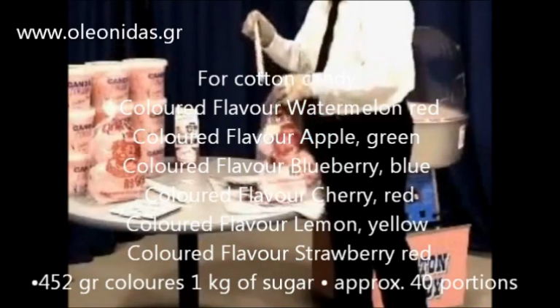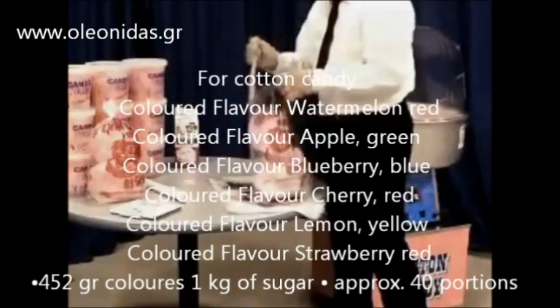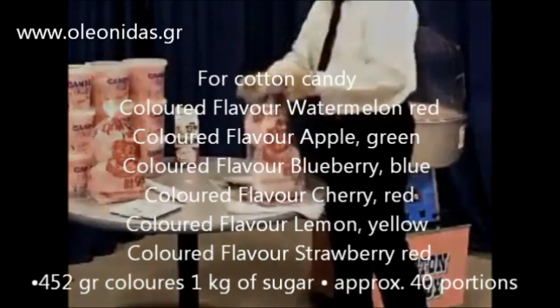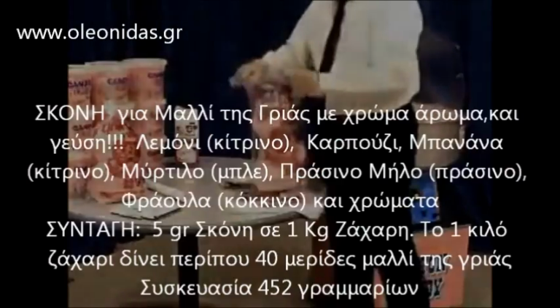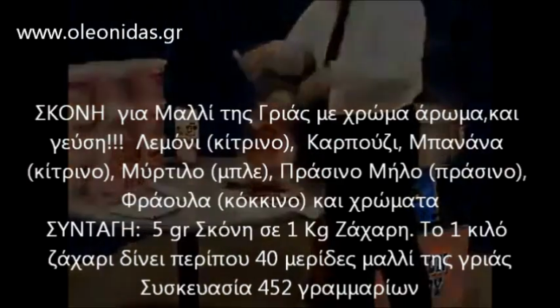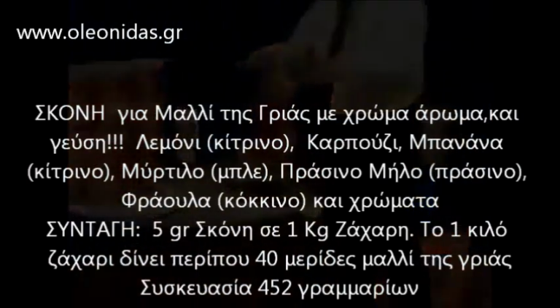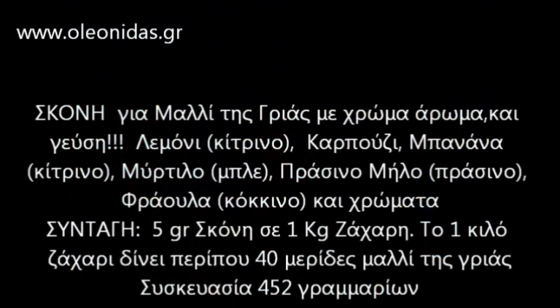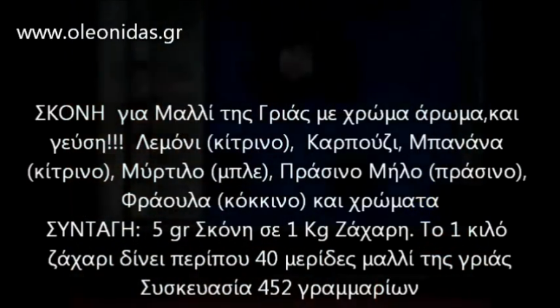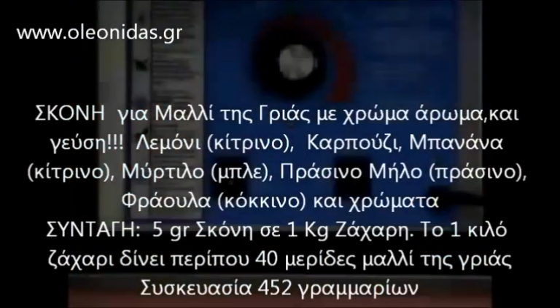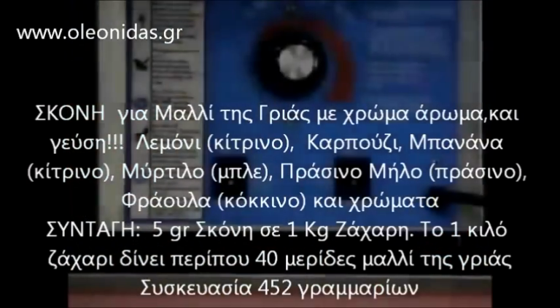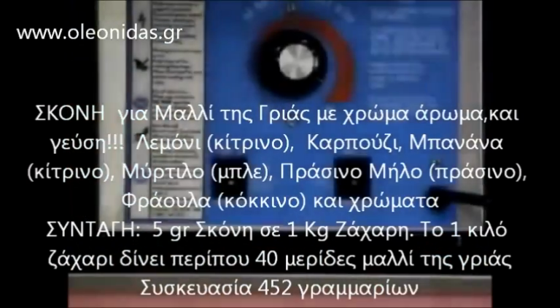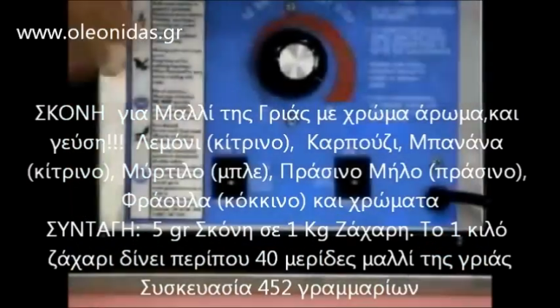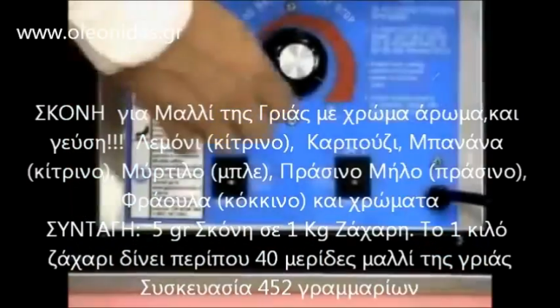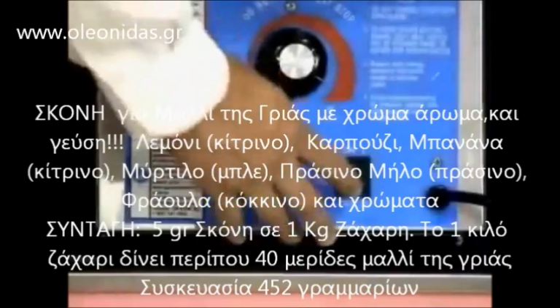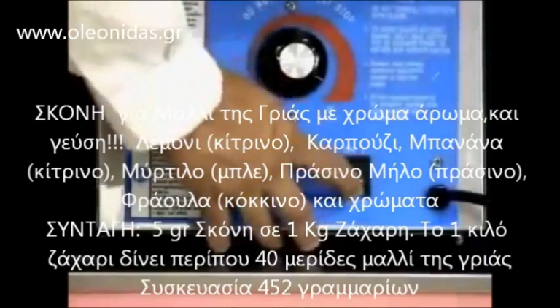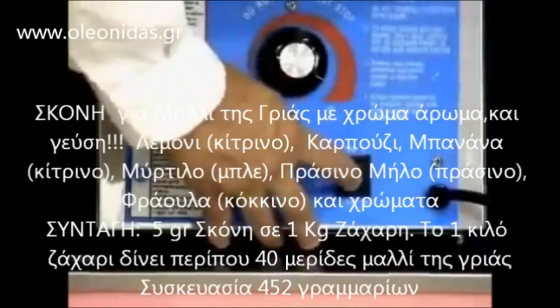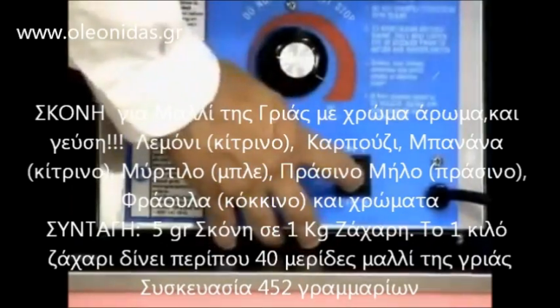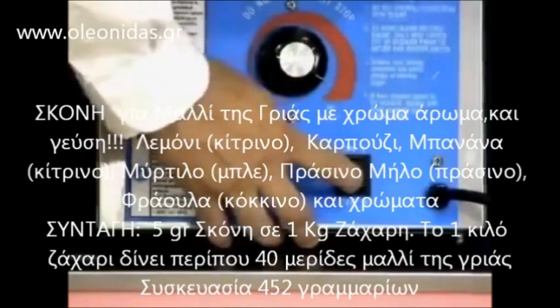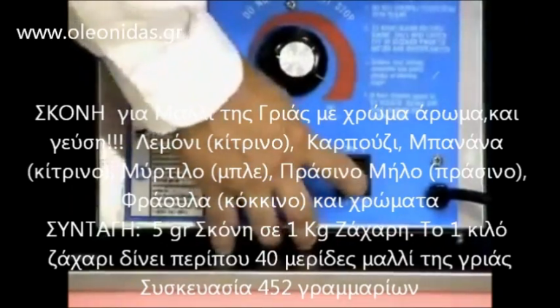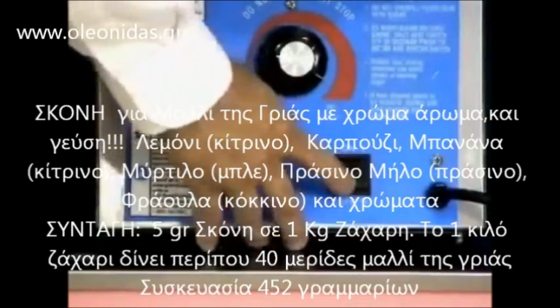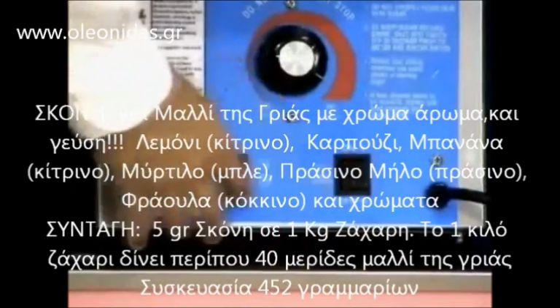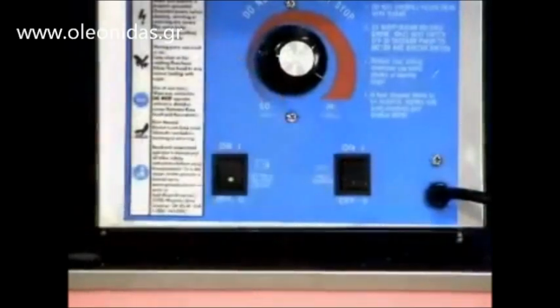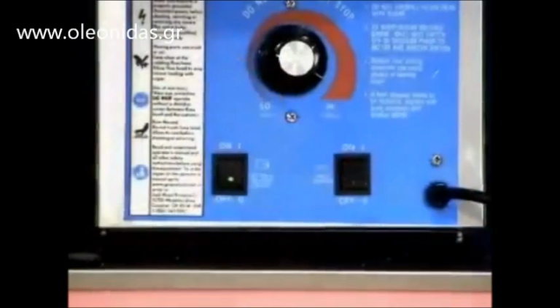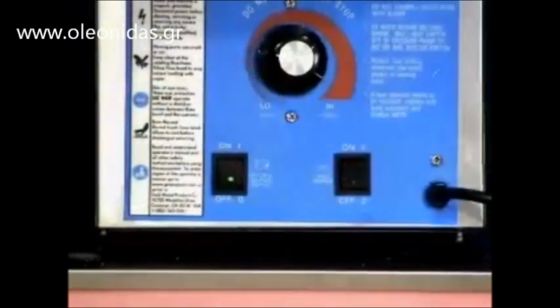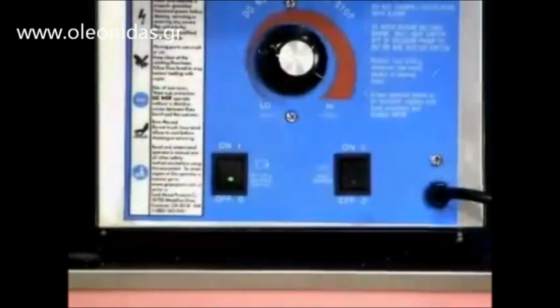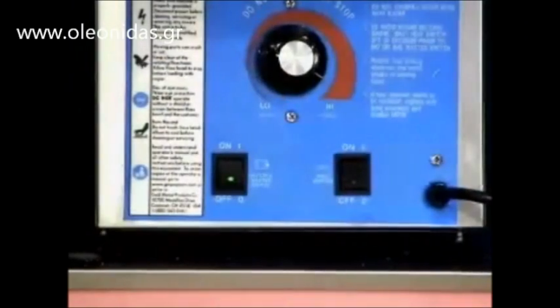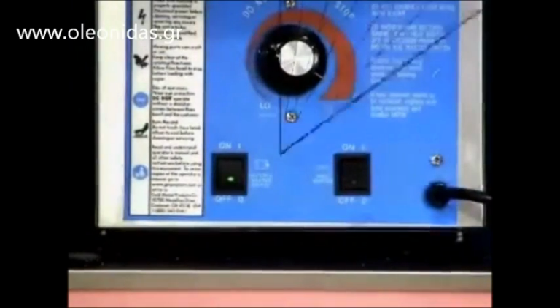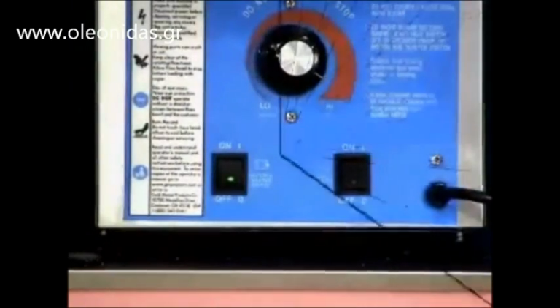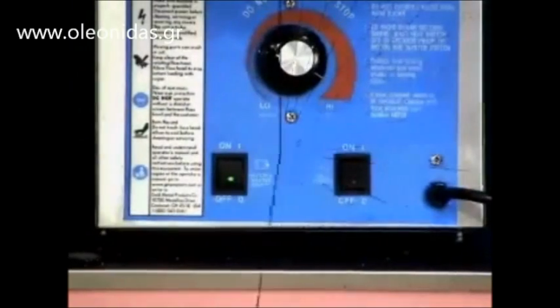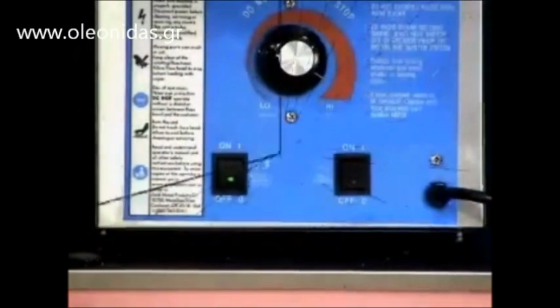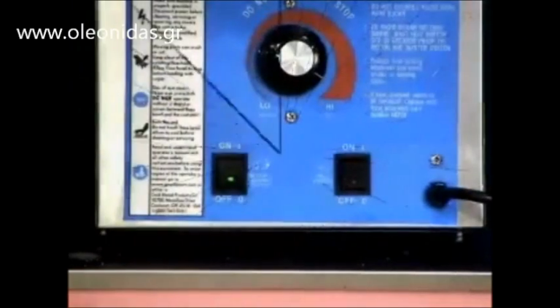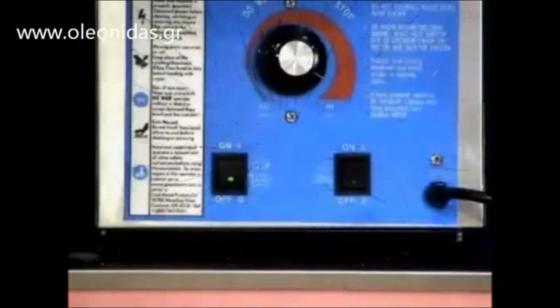When you're done making cotton candy, turn the heat switch off. Then, after 45 seconds, turn the motor switch off.